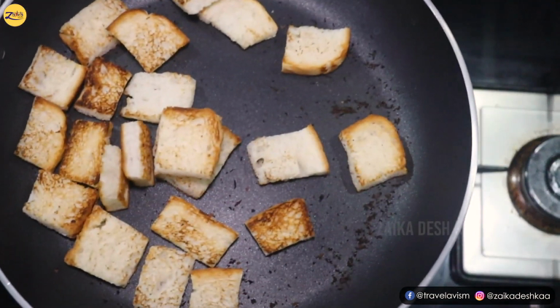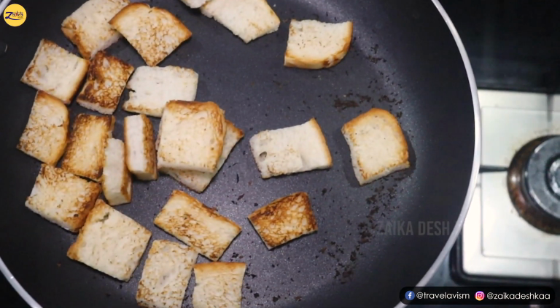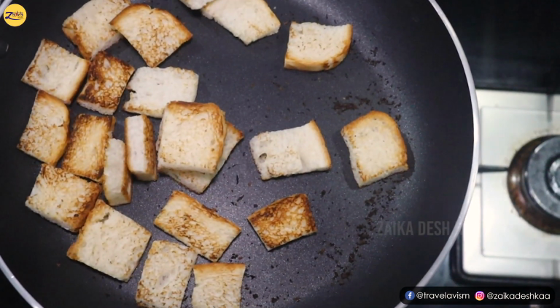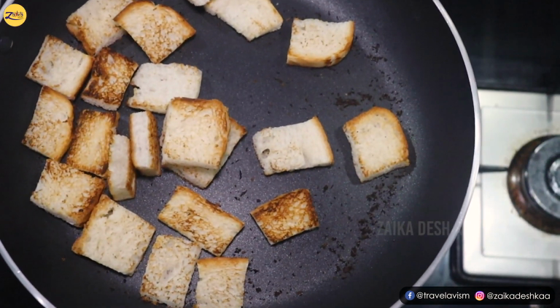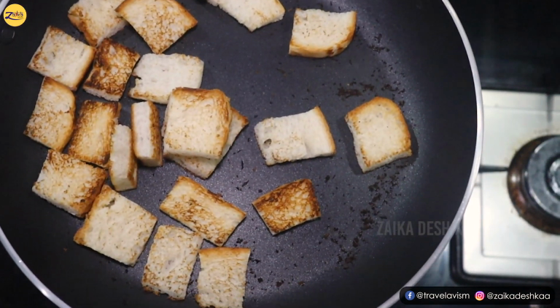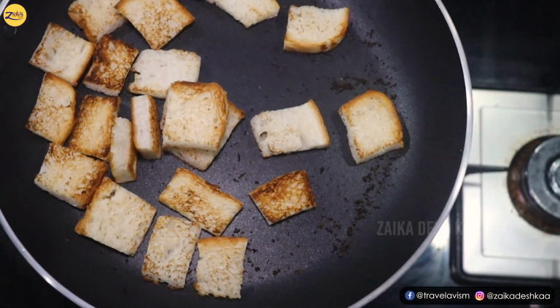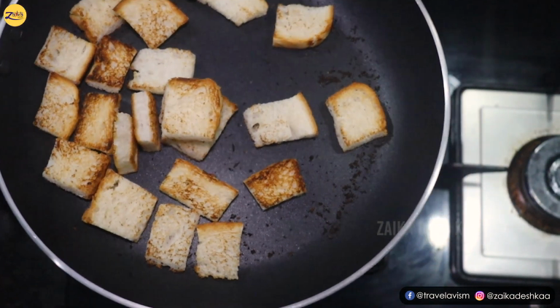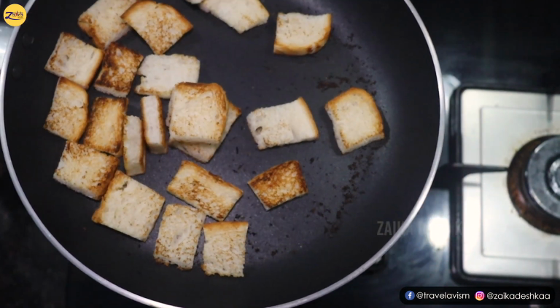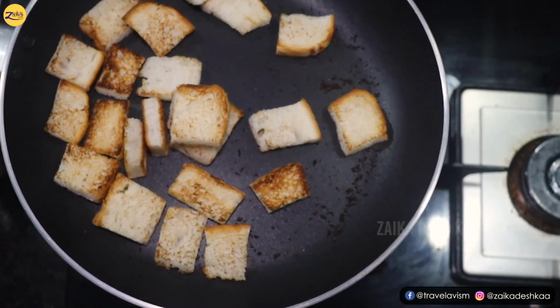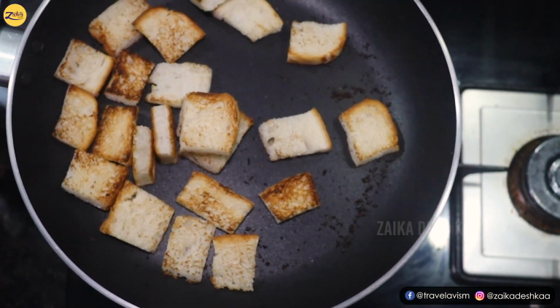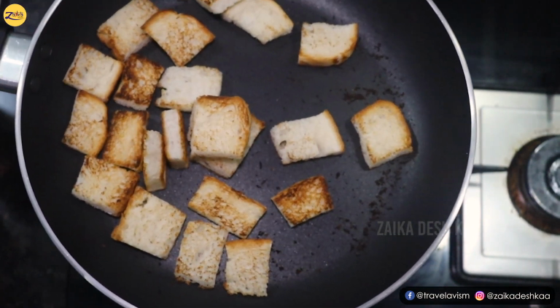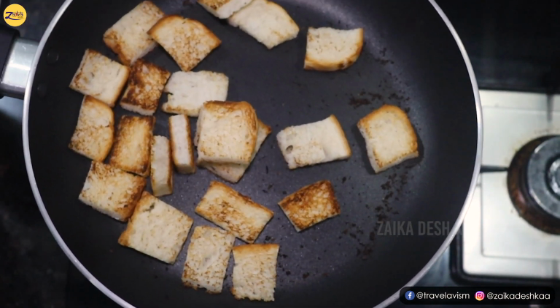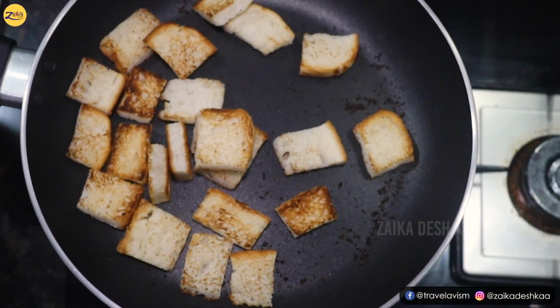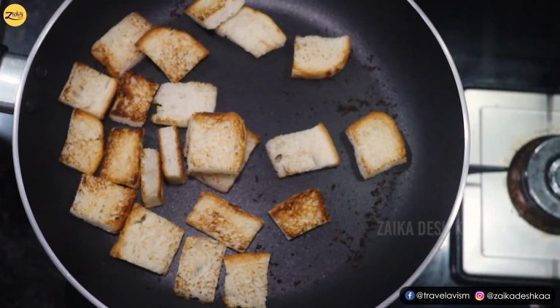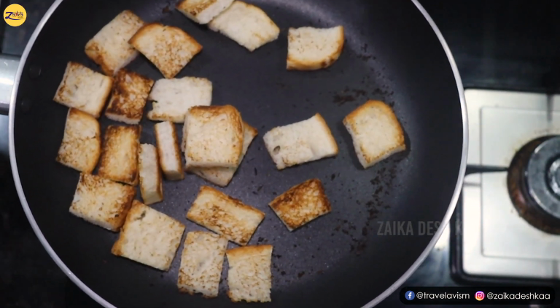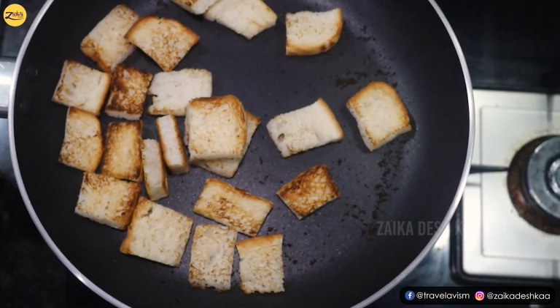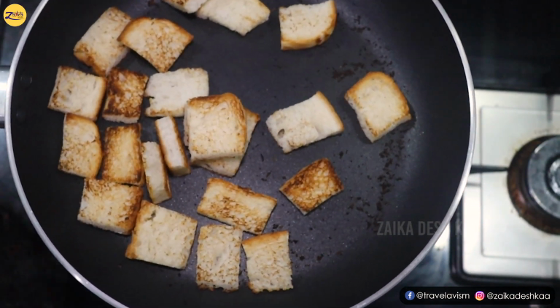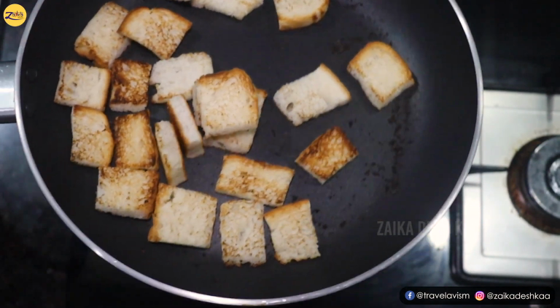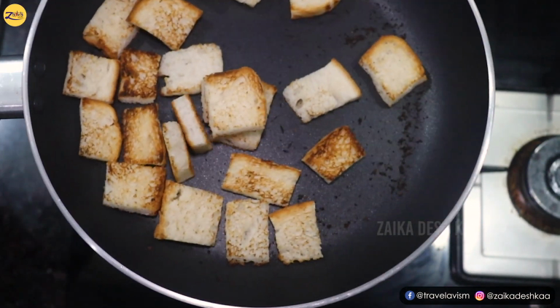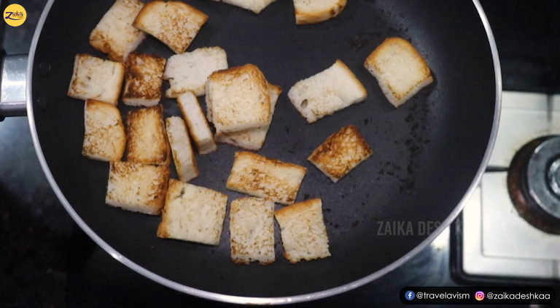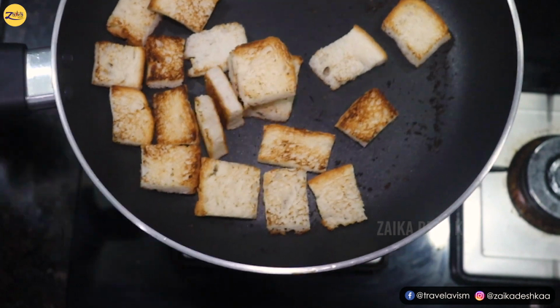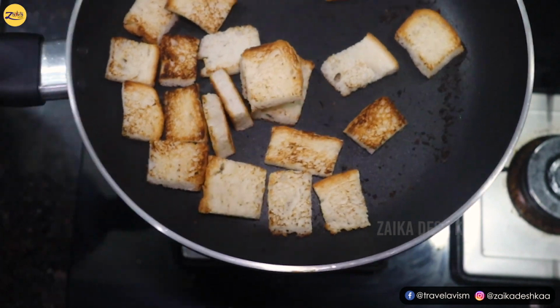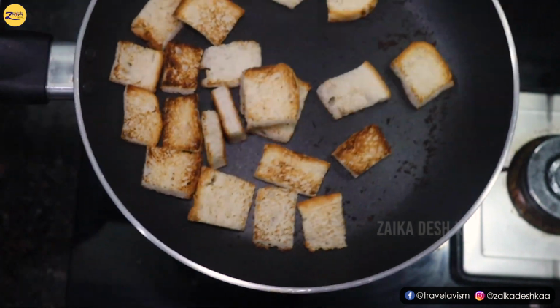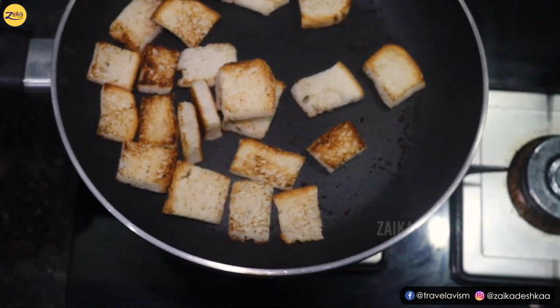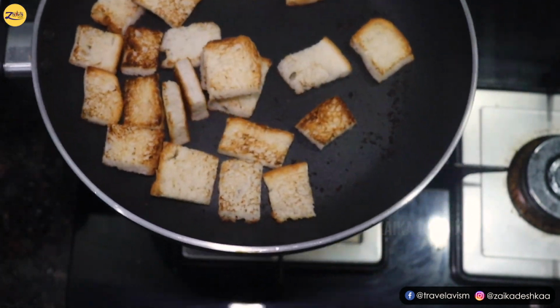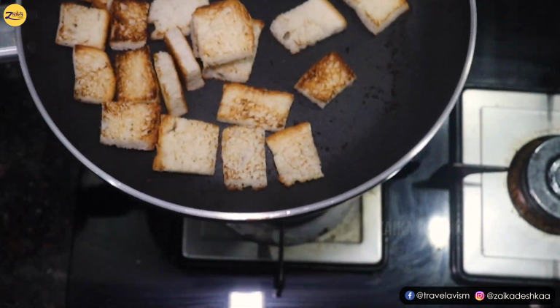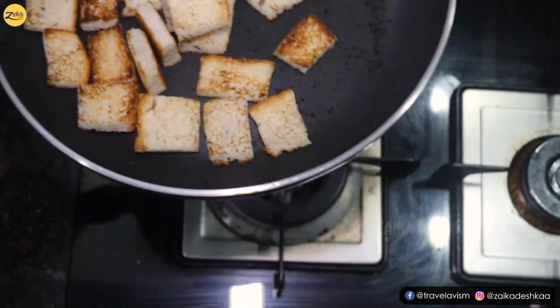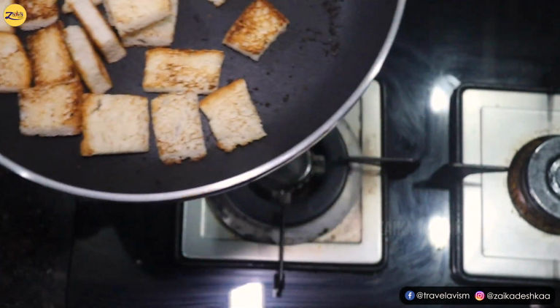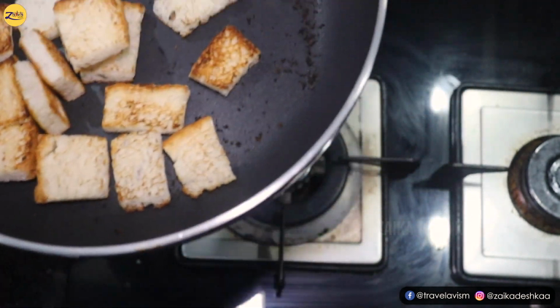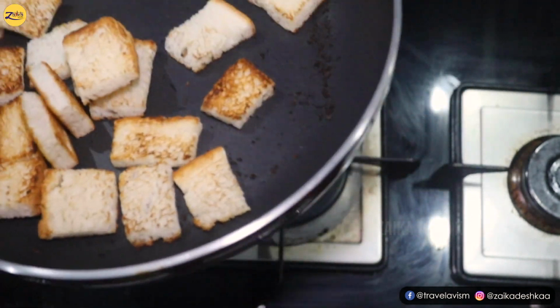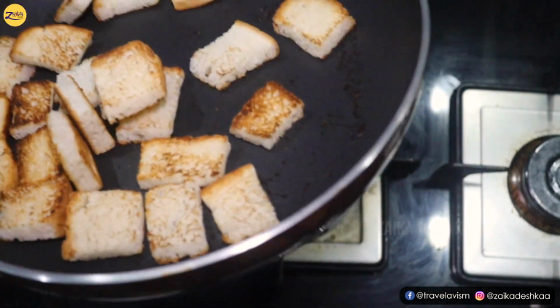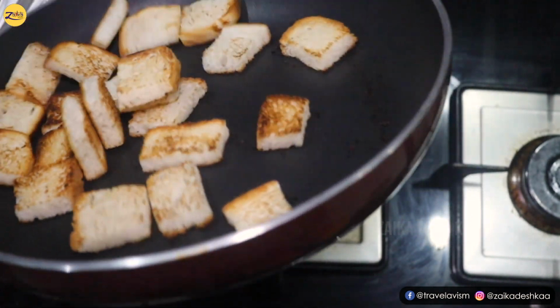Our bread is done and nicely browned, as you can see. Now we will take it out onto a plate.